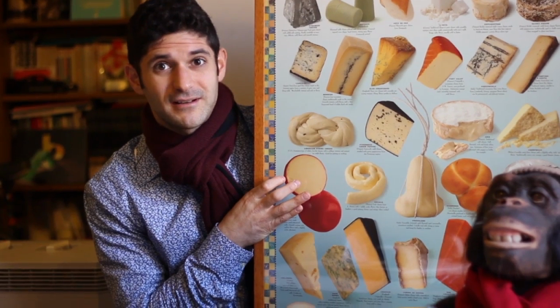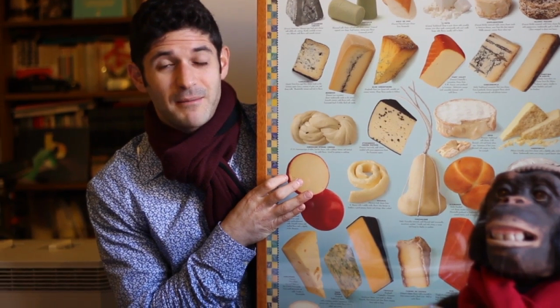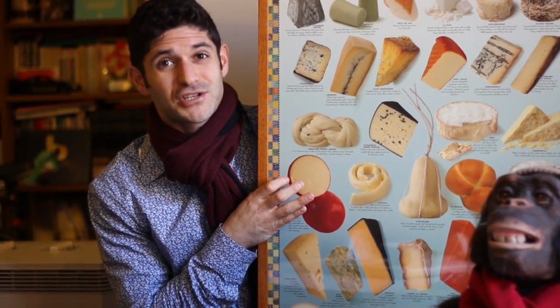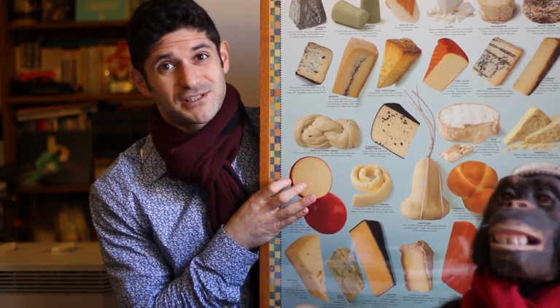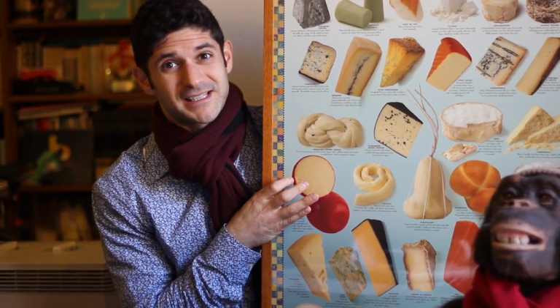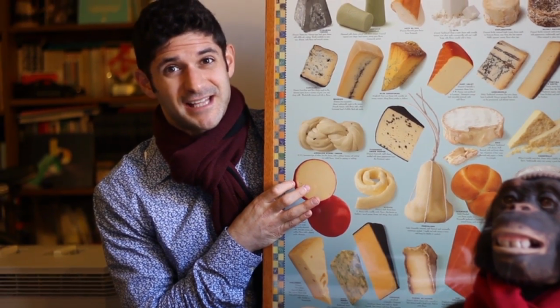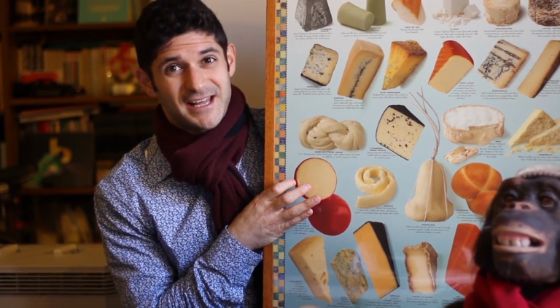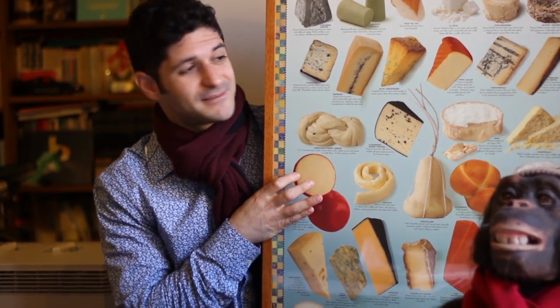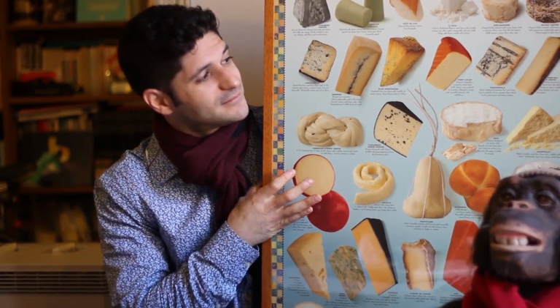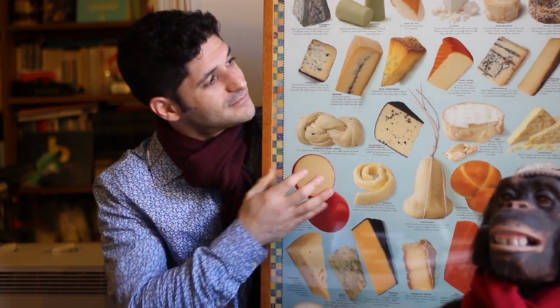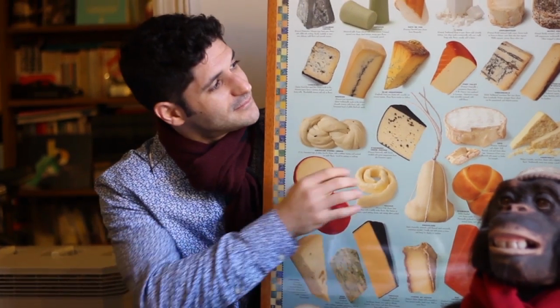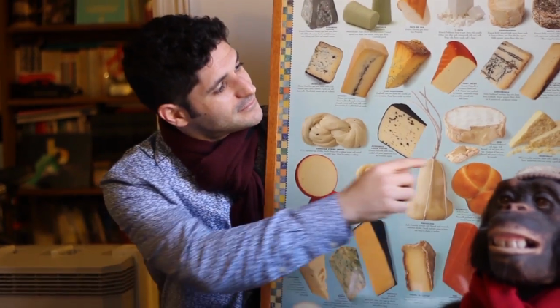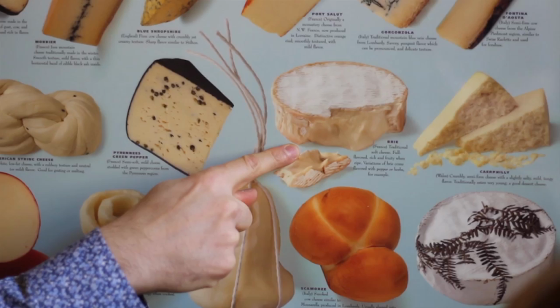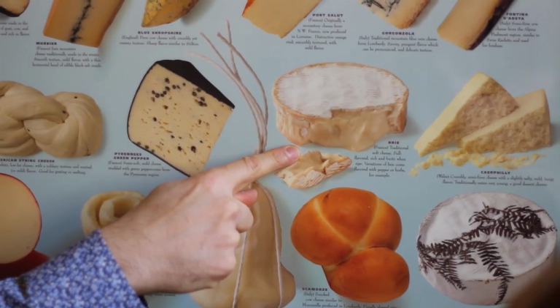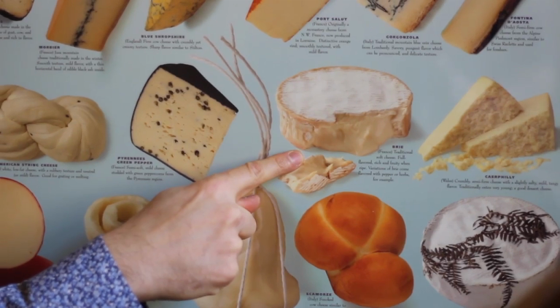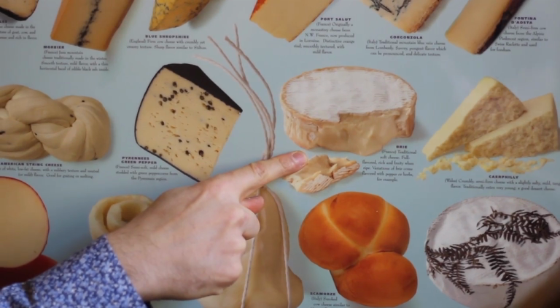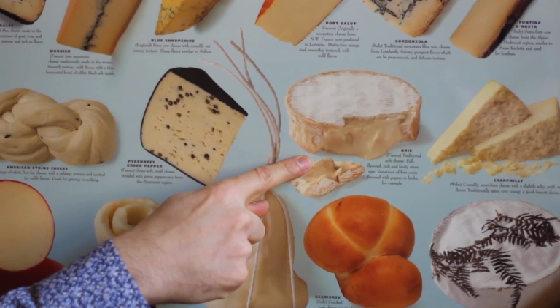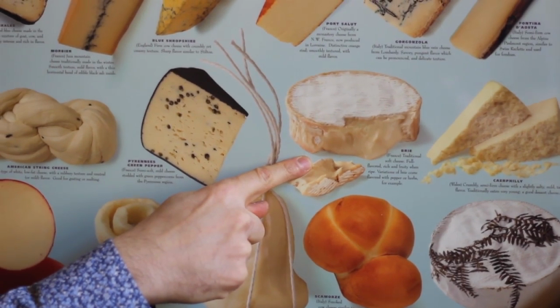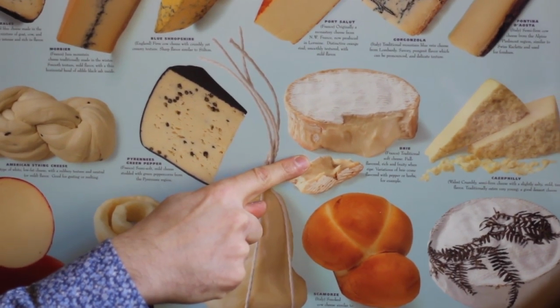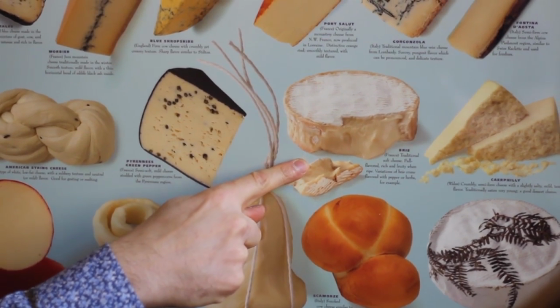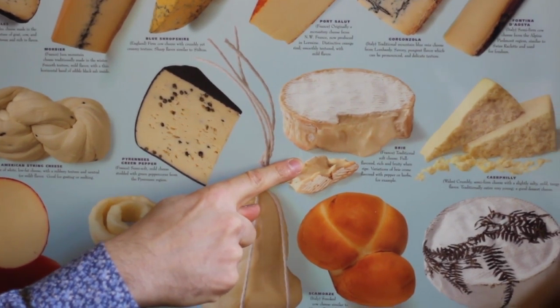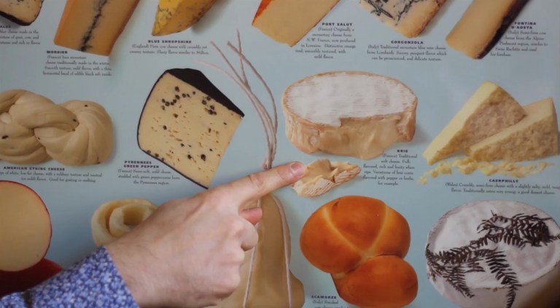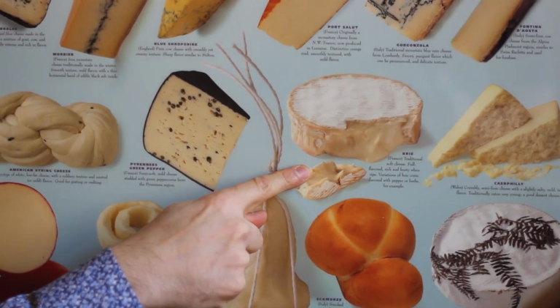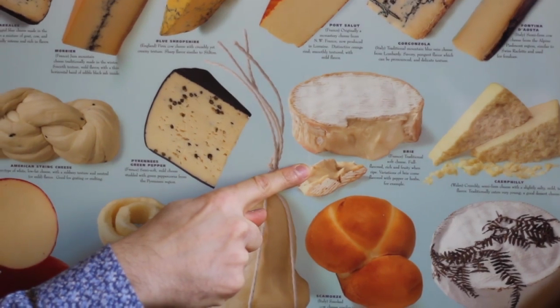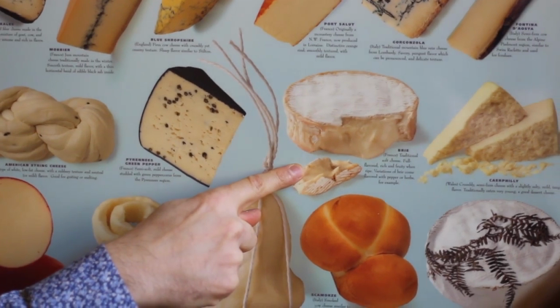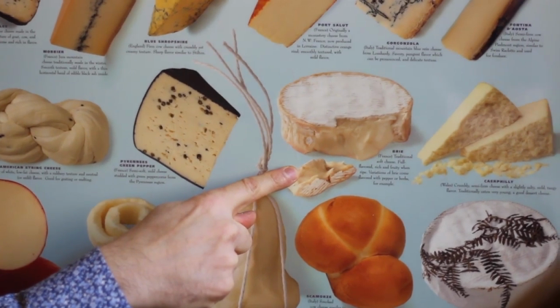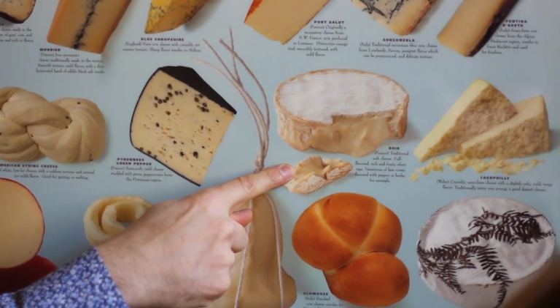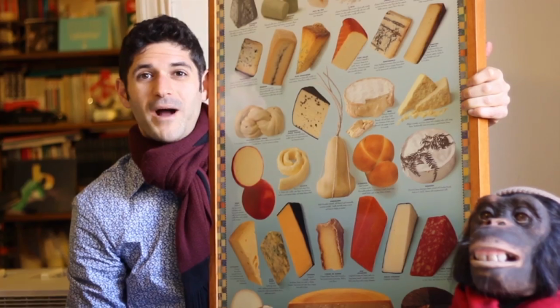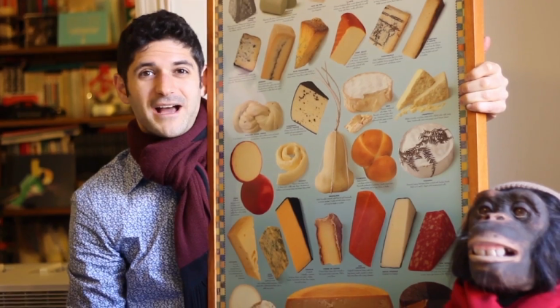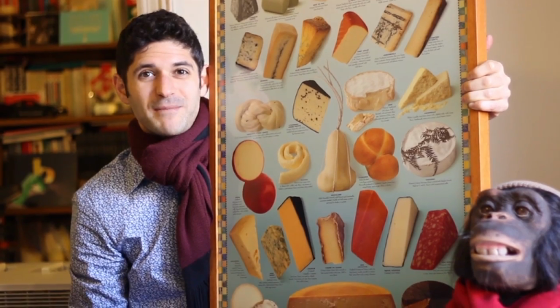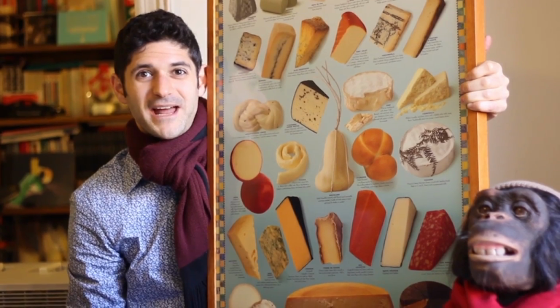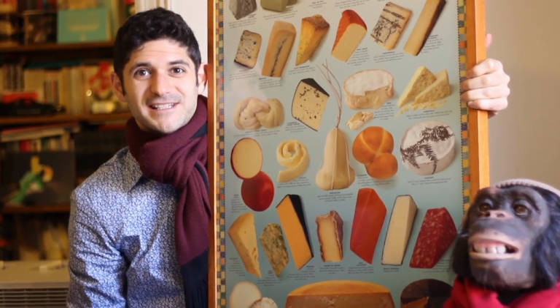I'm going to show you something sad. No wheel of camembert should be cut like that. Why not, you might ask?